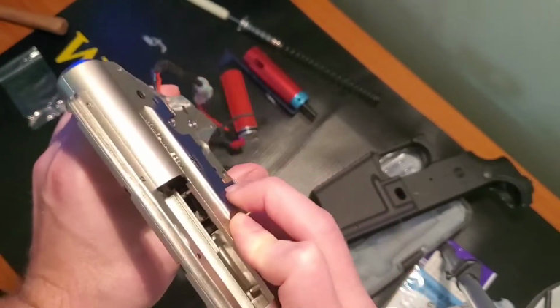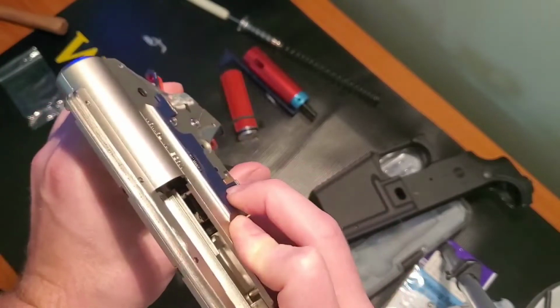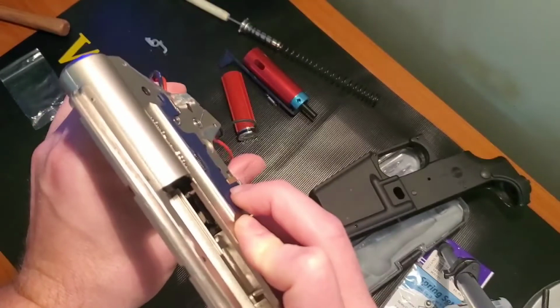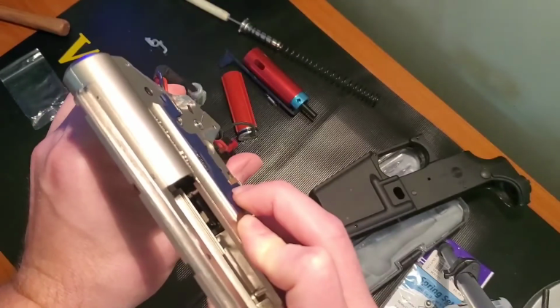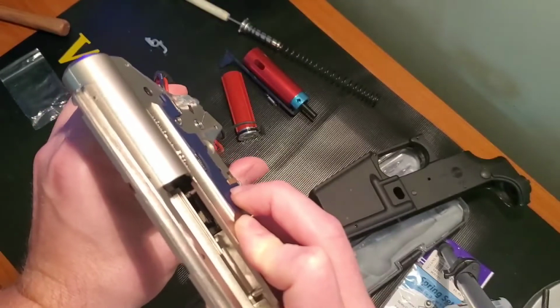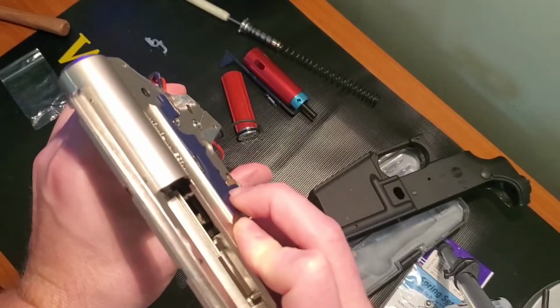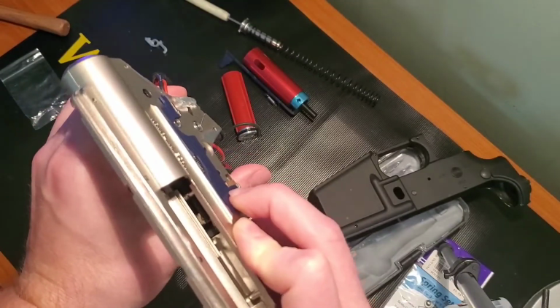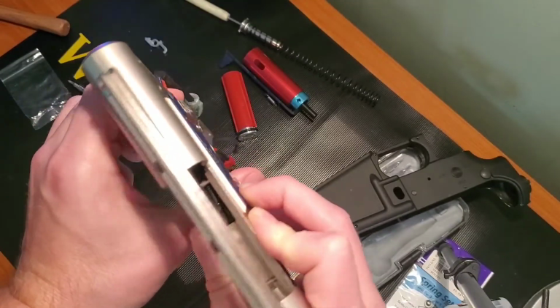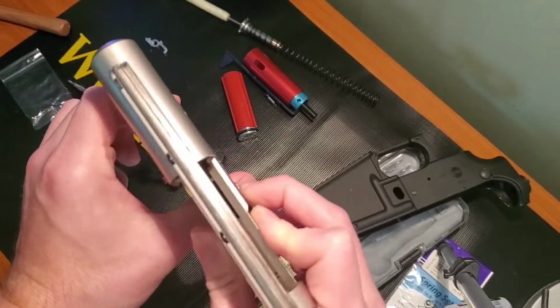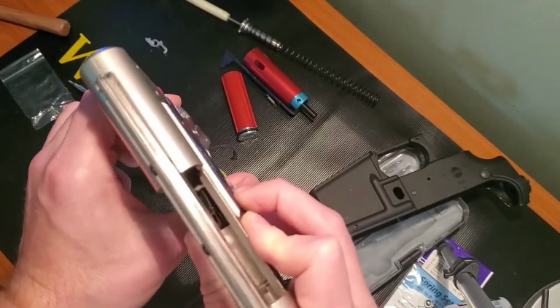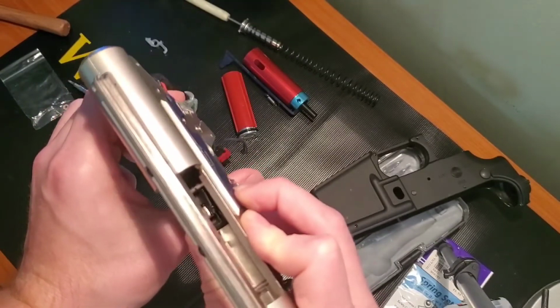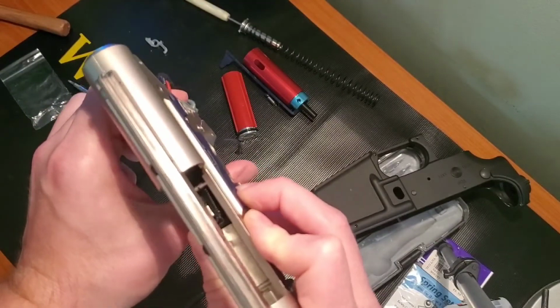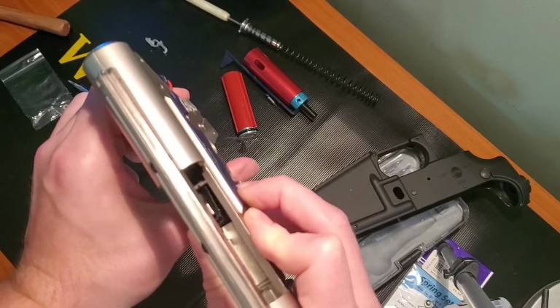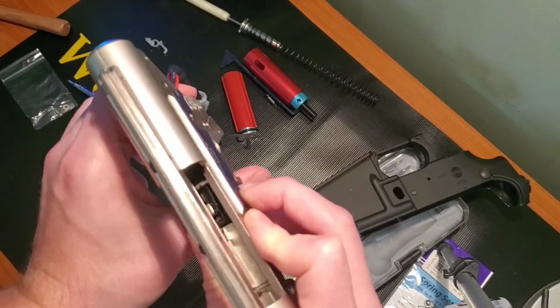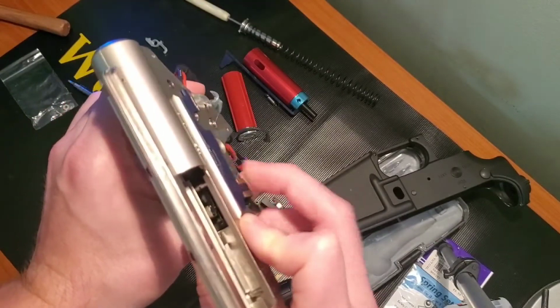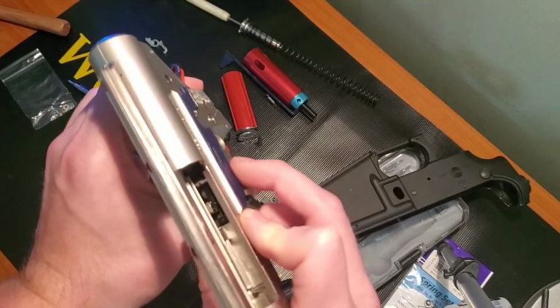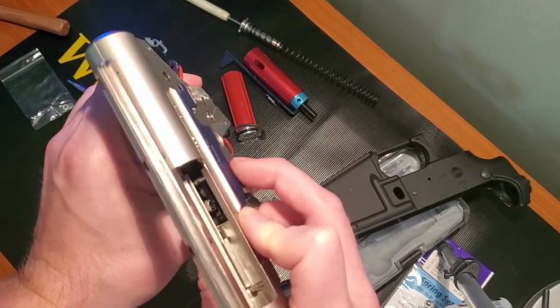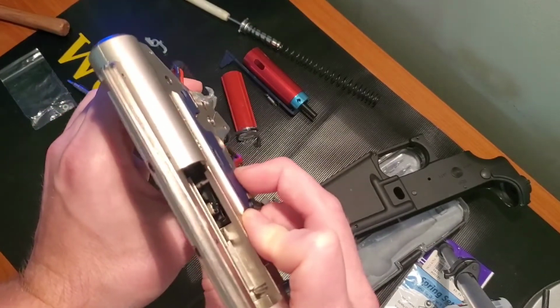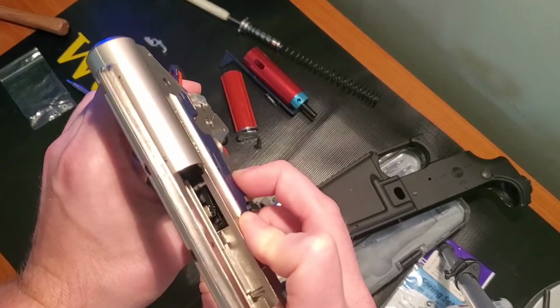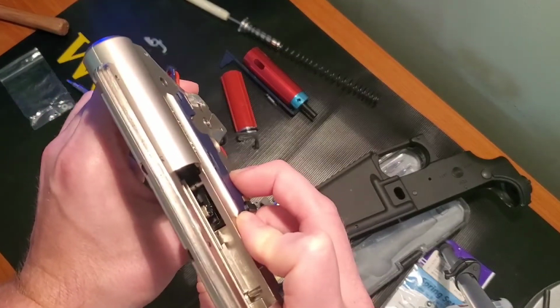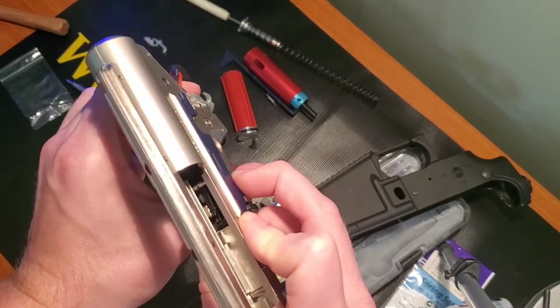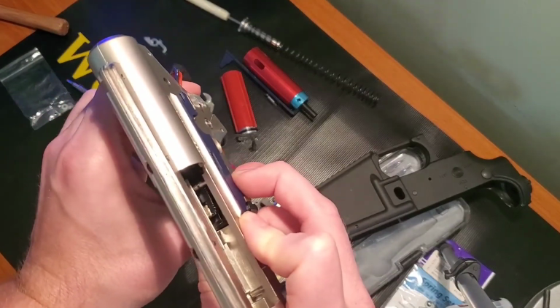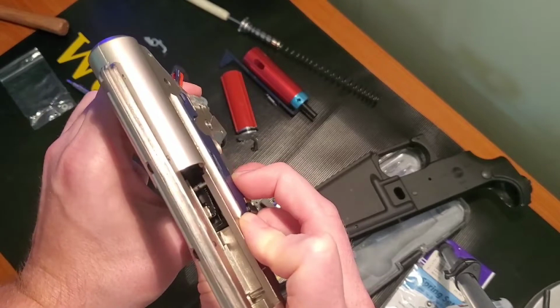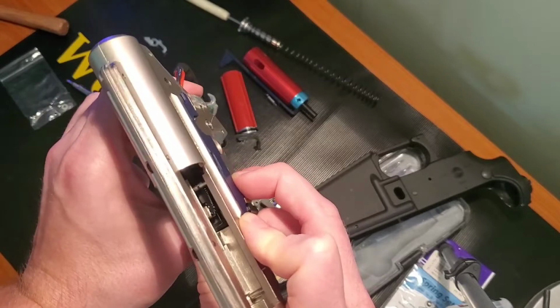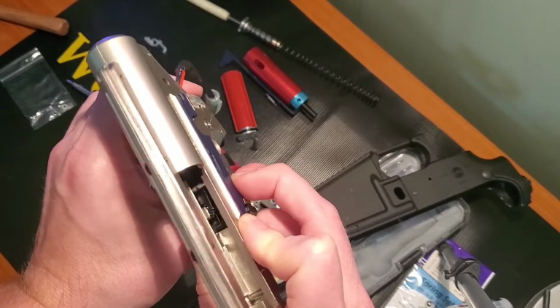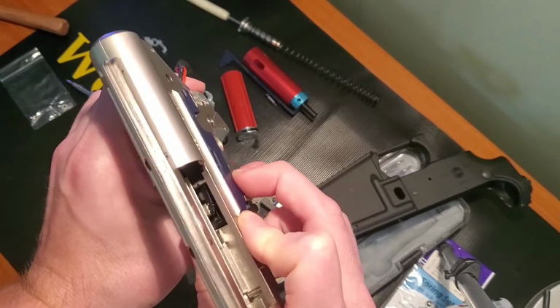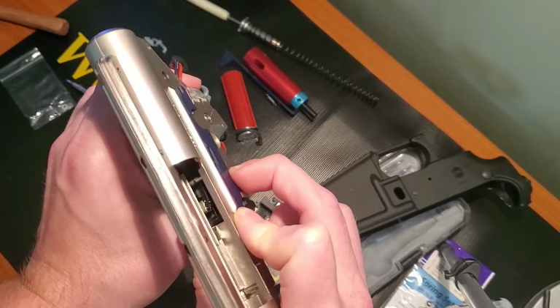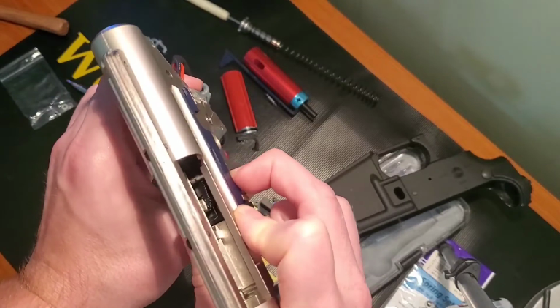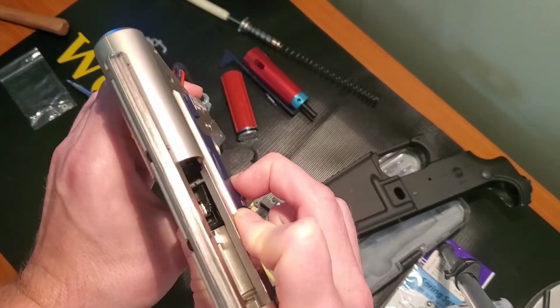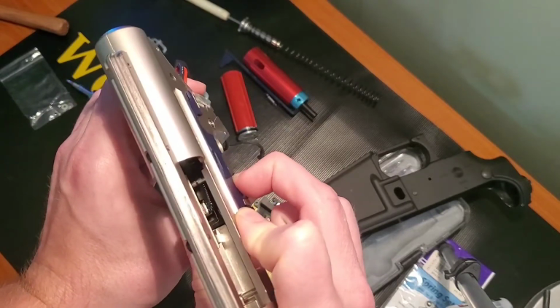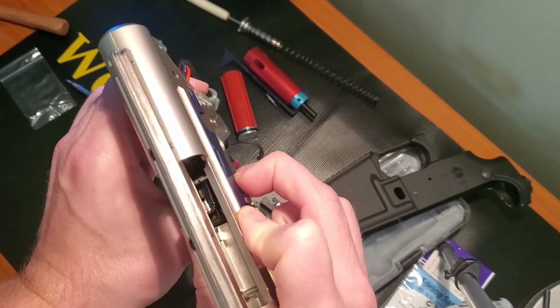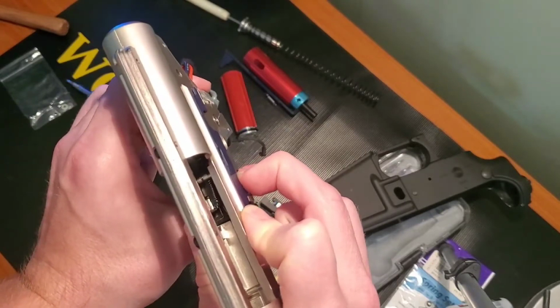Full auto again — moves just fine. Semi — blocked. Then safety.